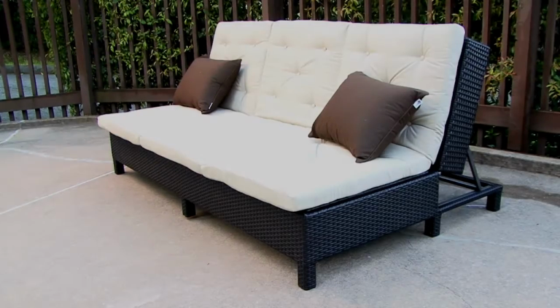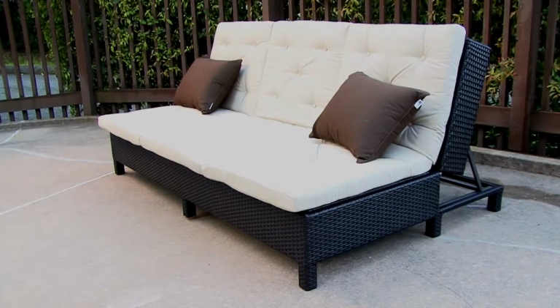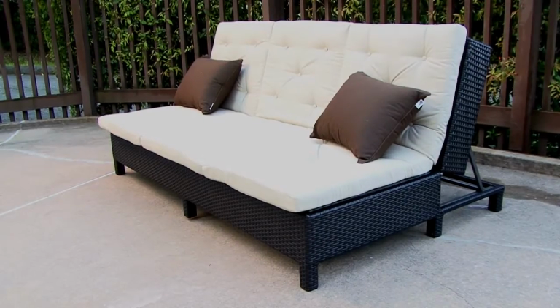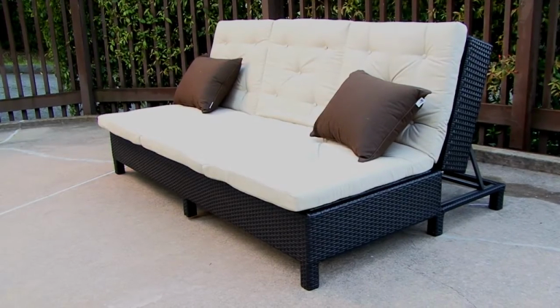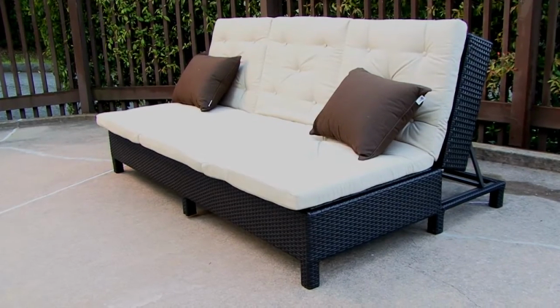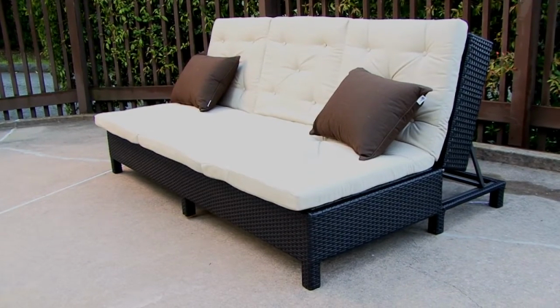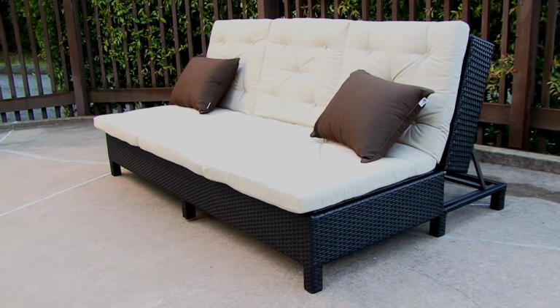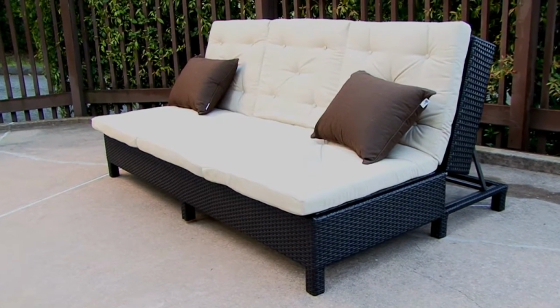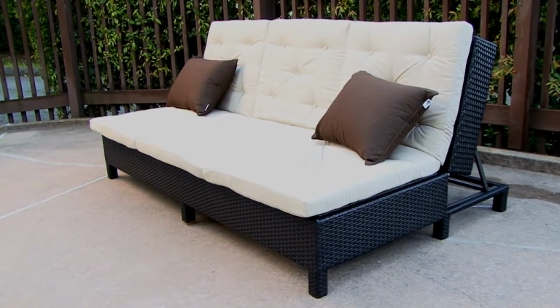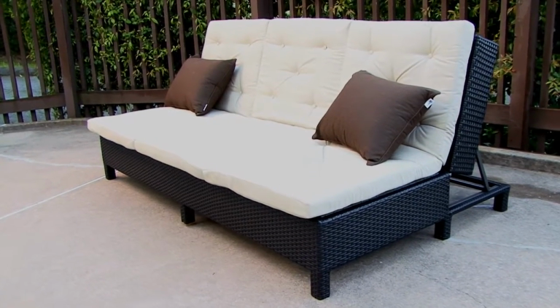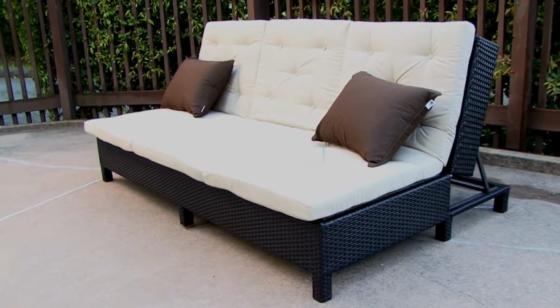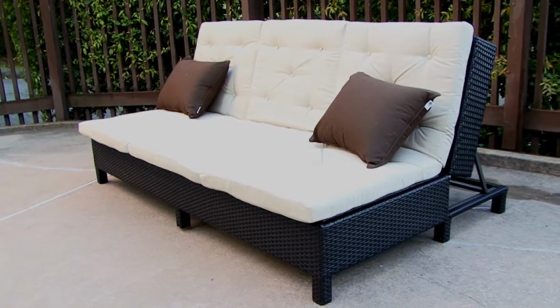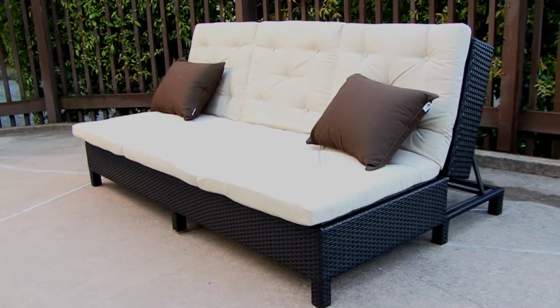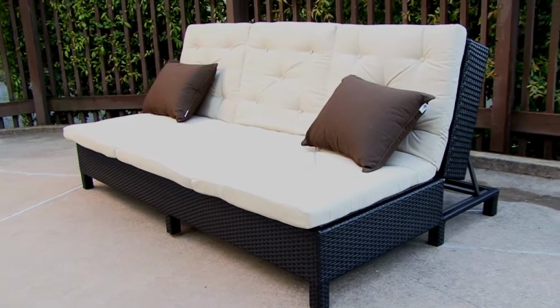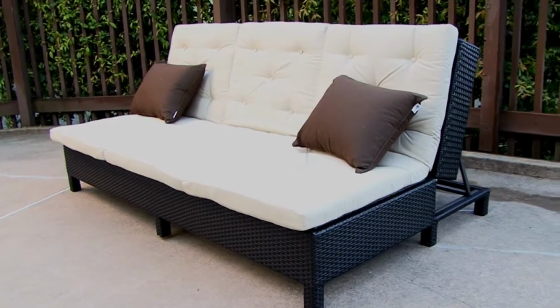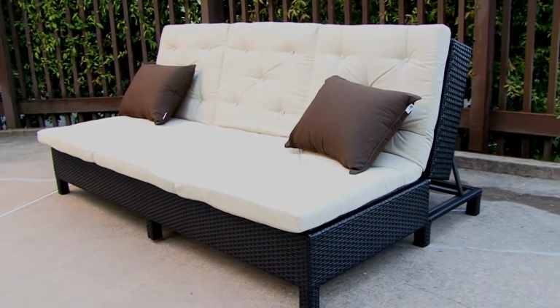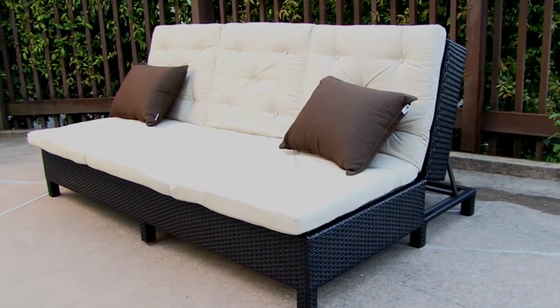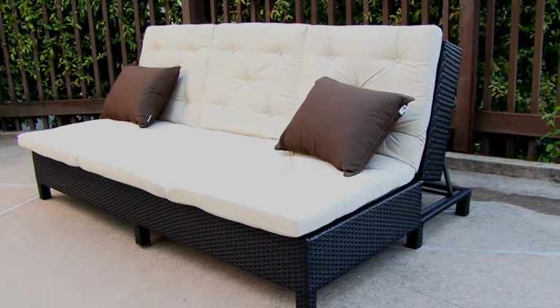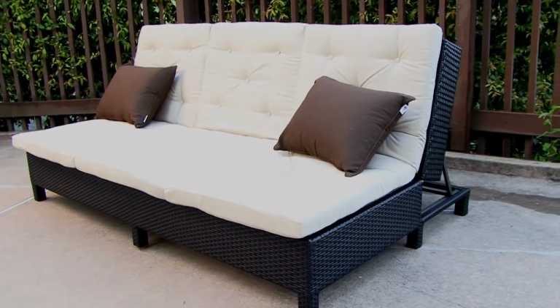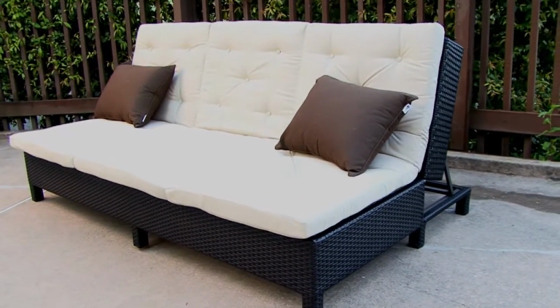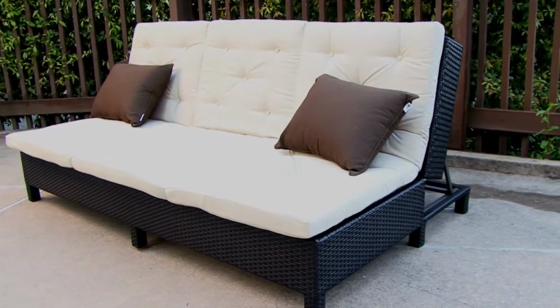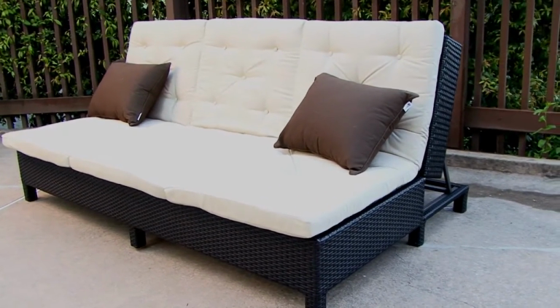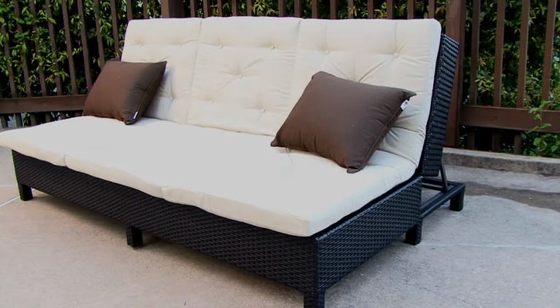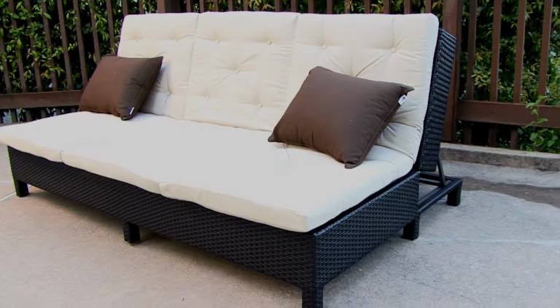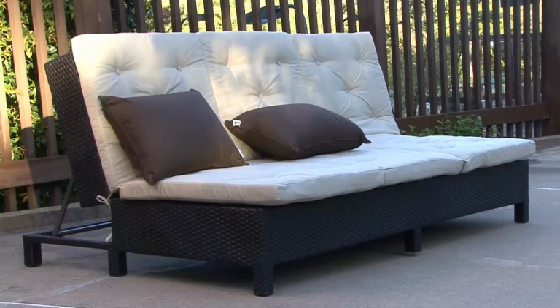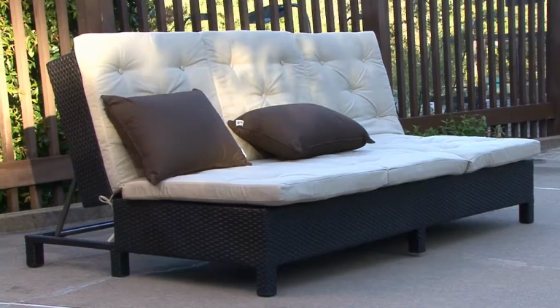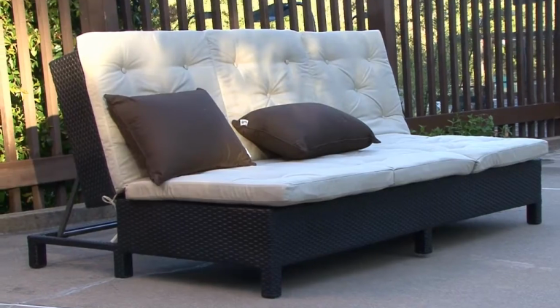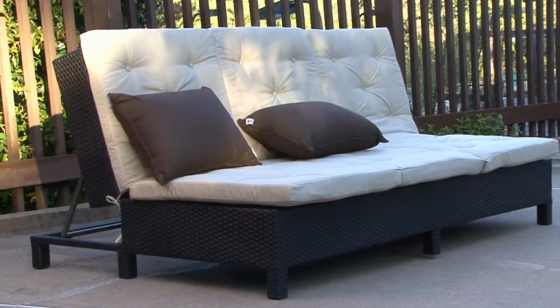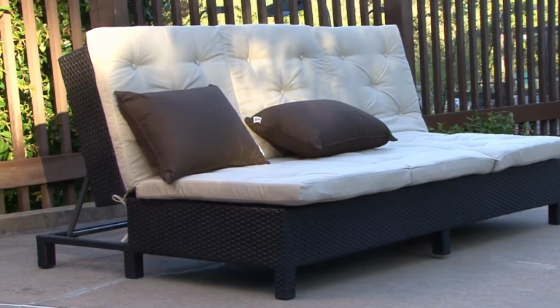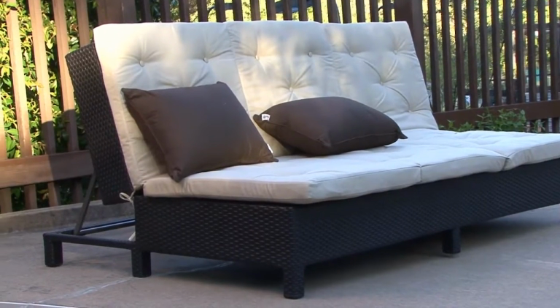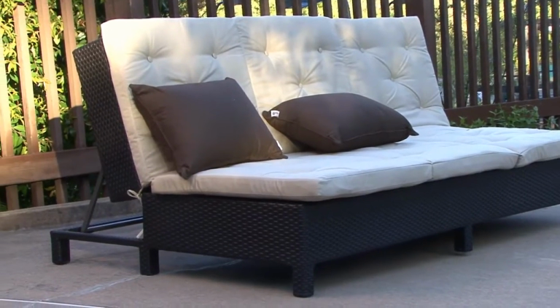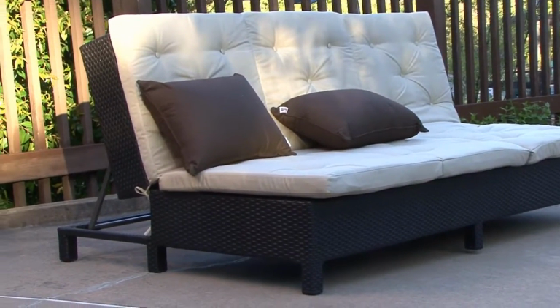Designed at the Serio Studios in Northern California, the EuroLounger is the most versatile piece of patio furniture you will ever own.